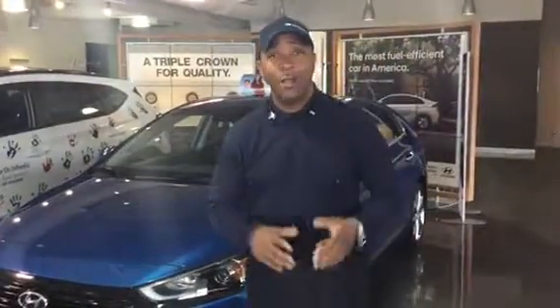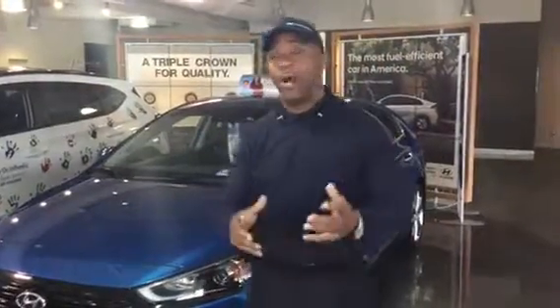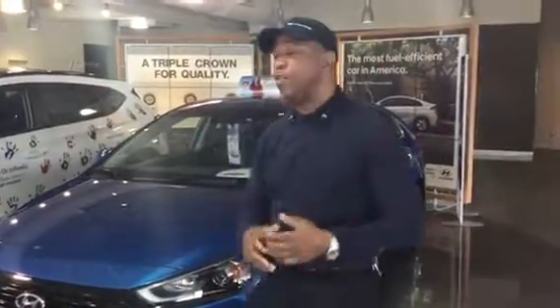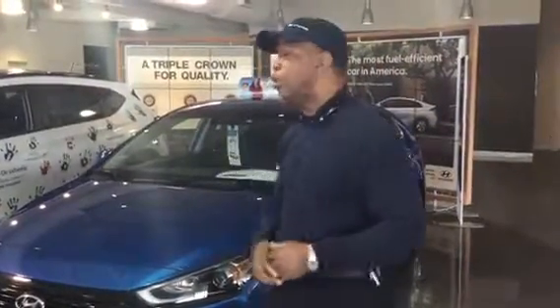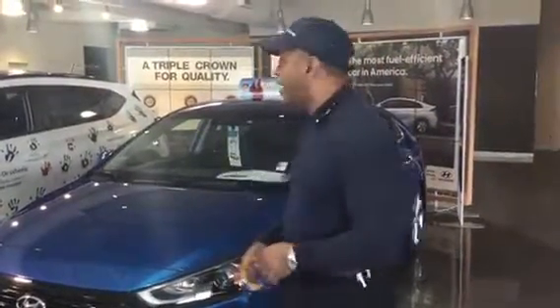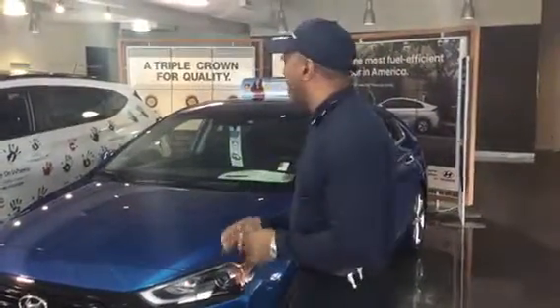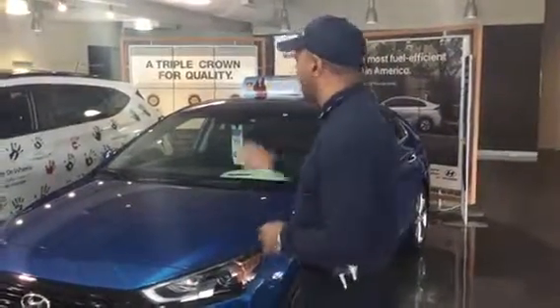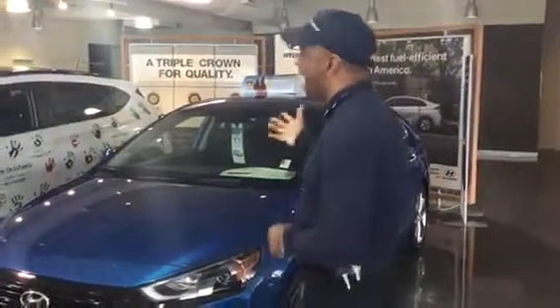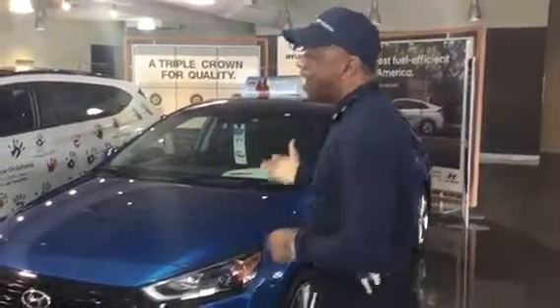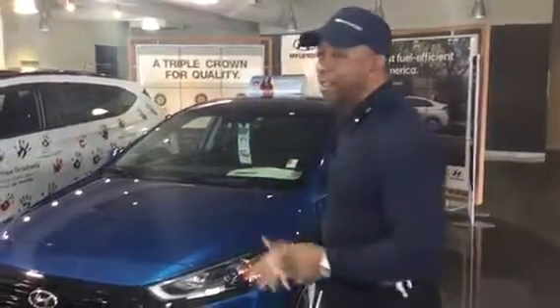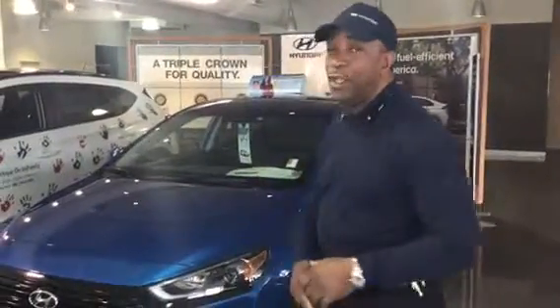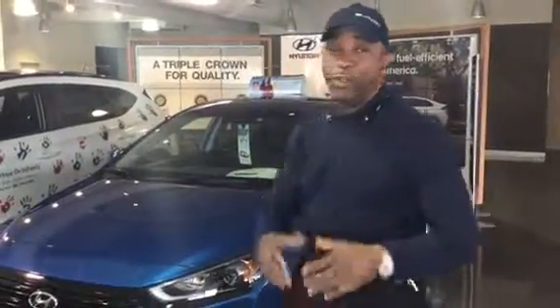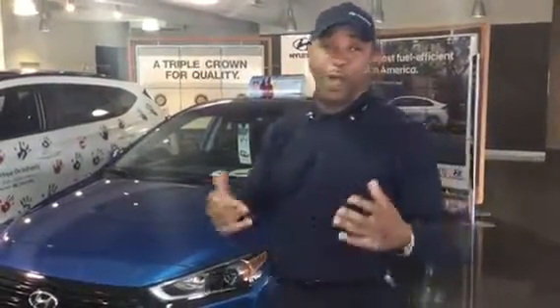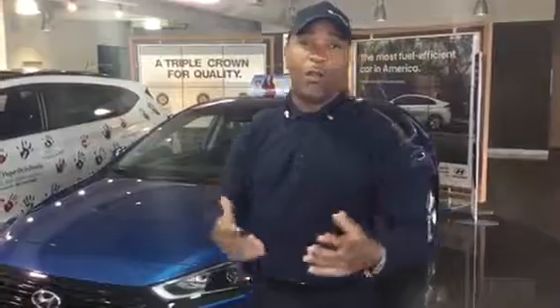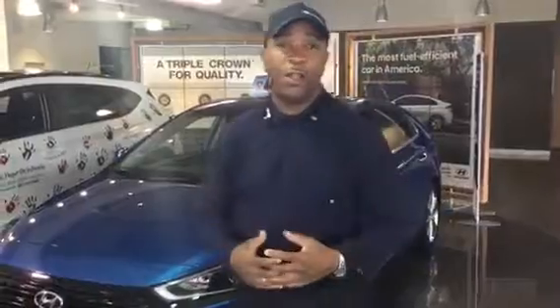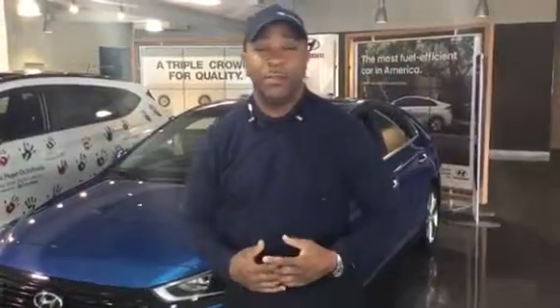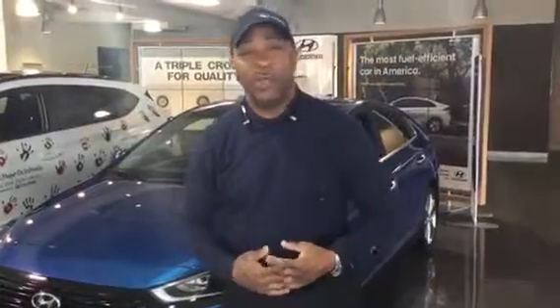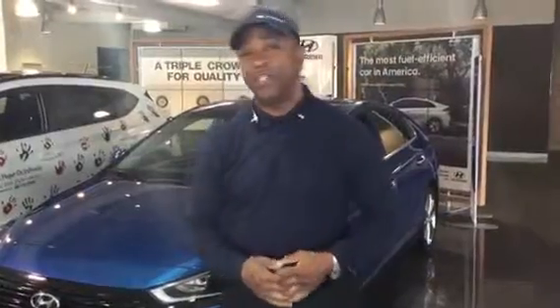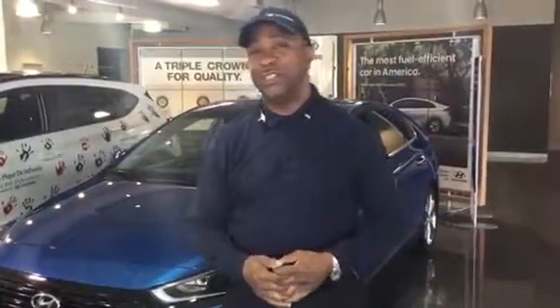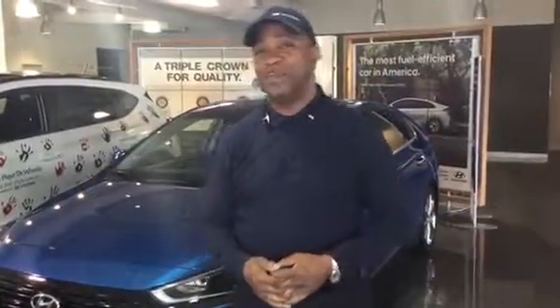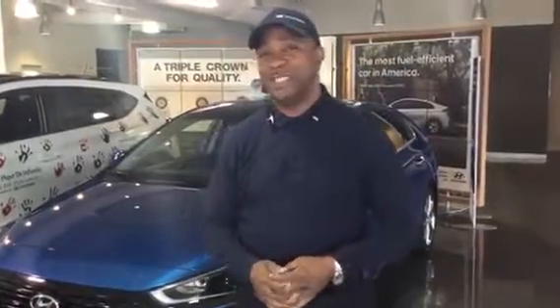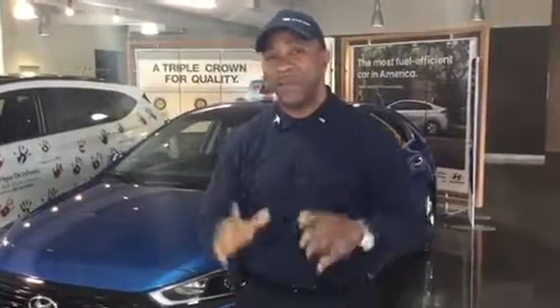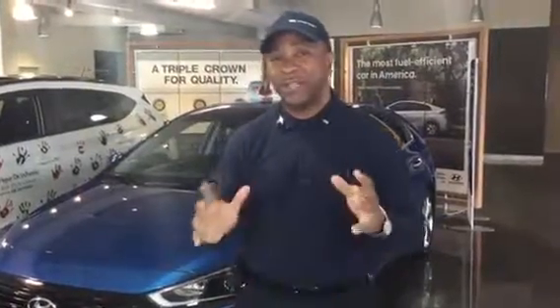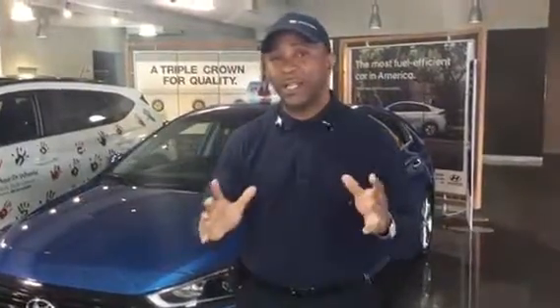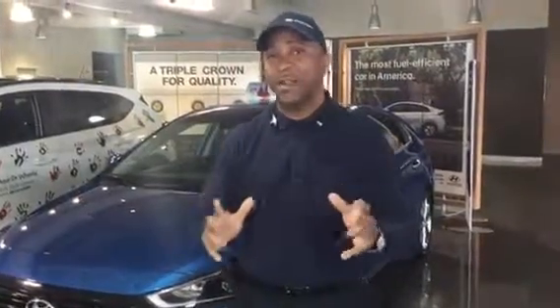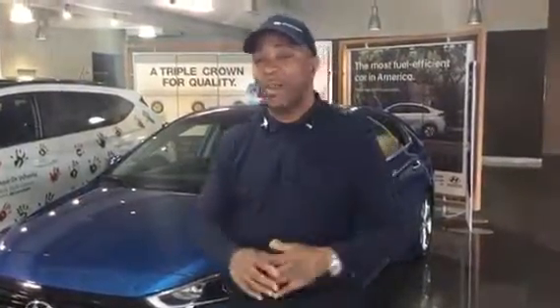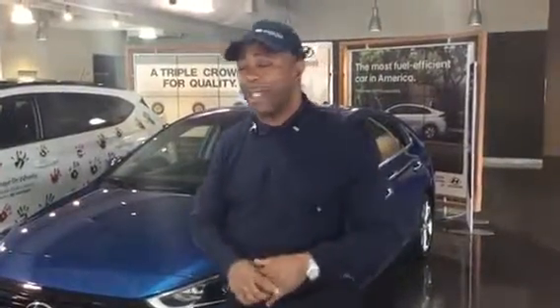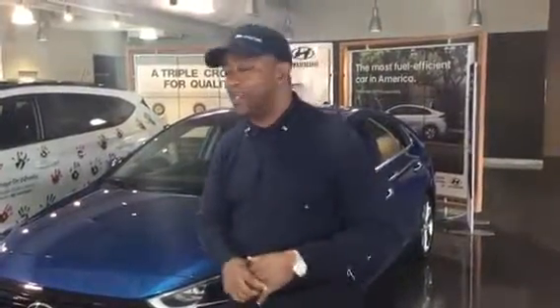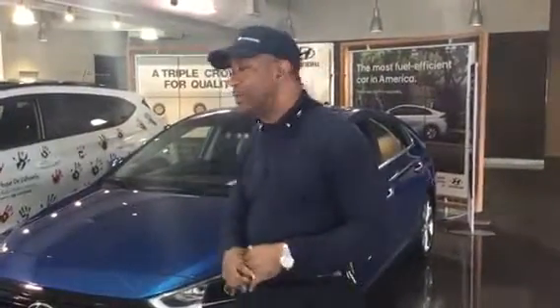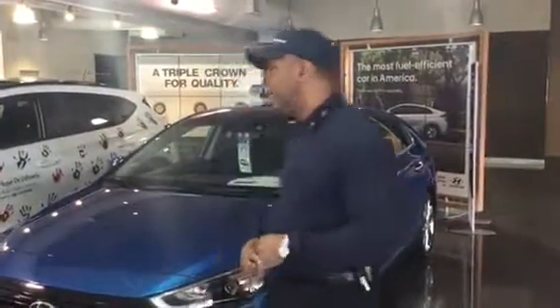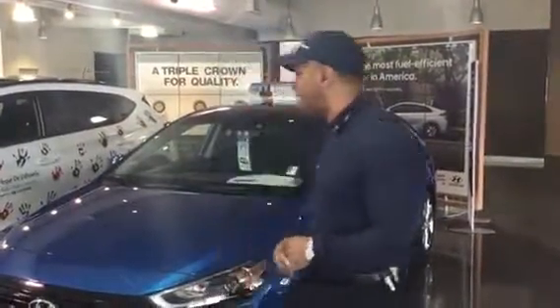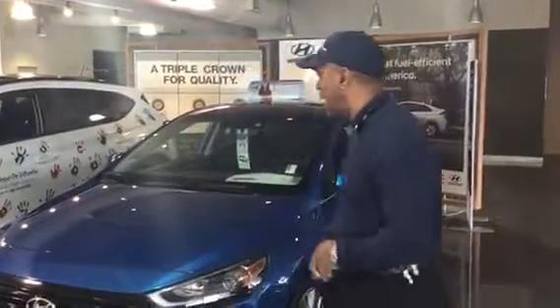Ahmad, you inquired about the Ioniq. You wanted the blue, but you did specify a particular color package that you were looking at.